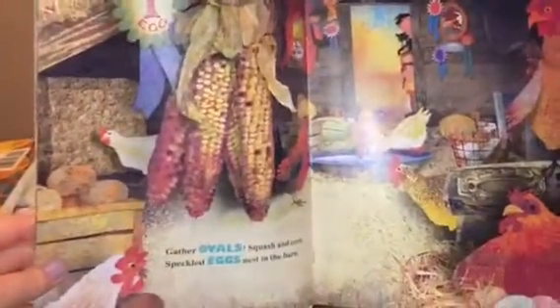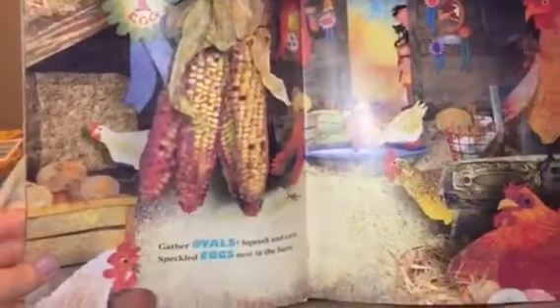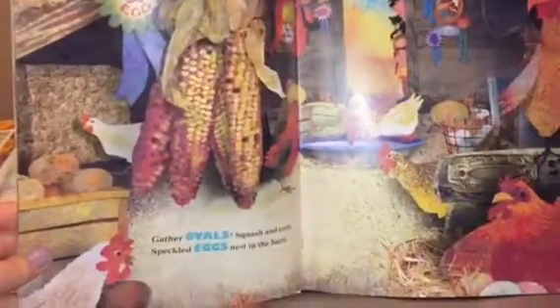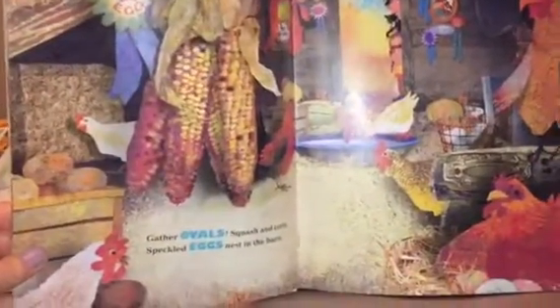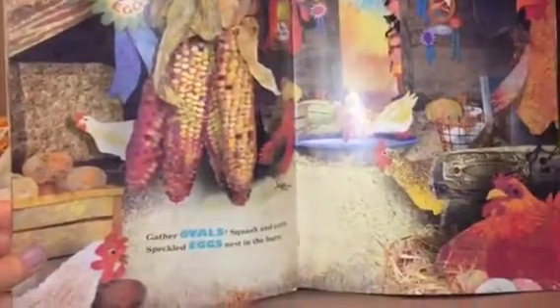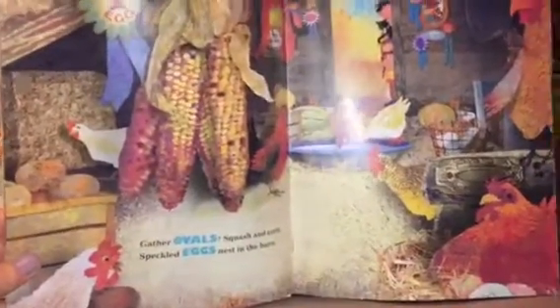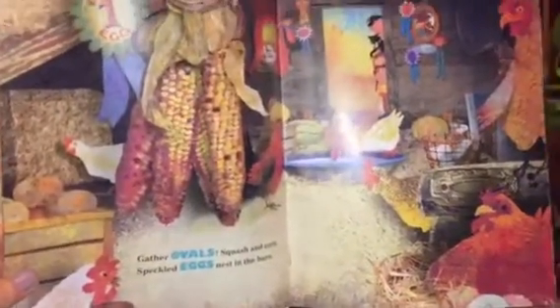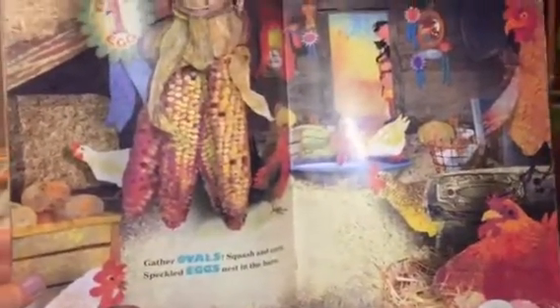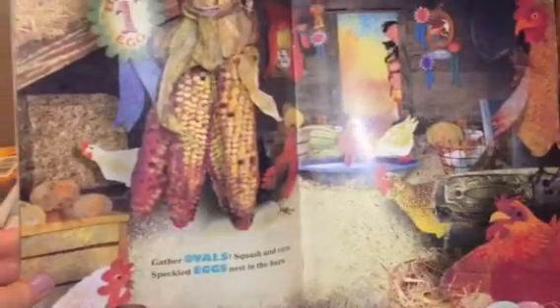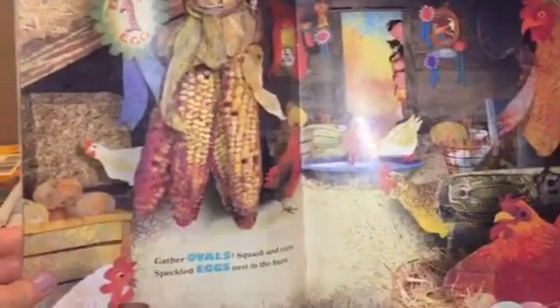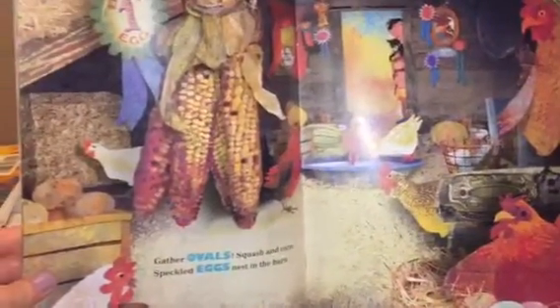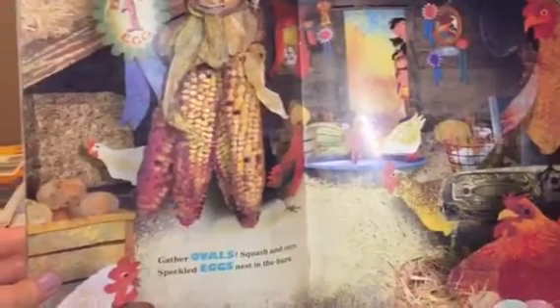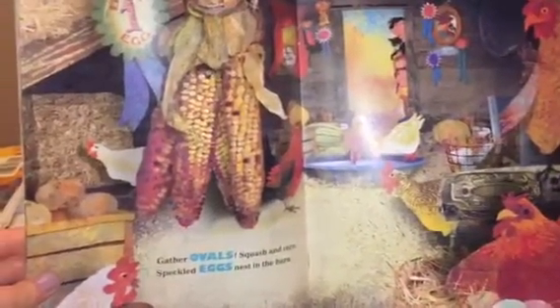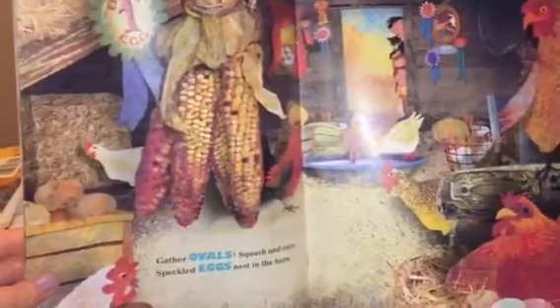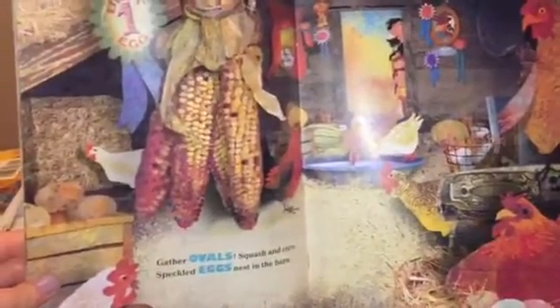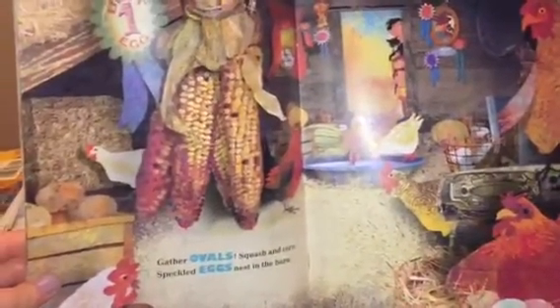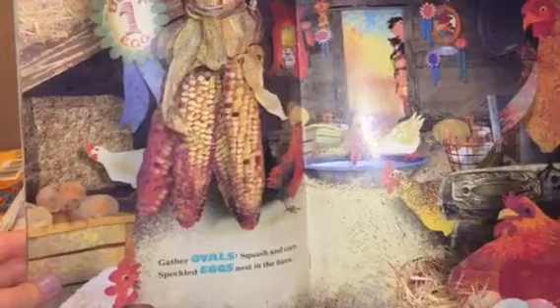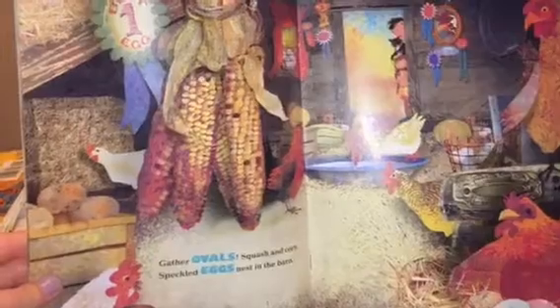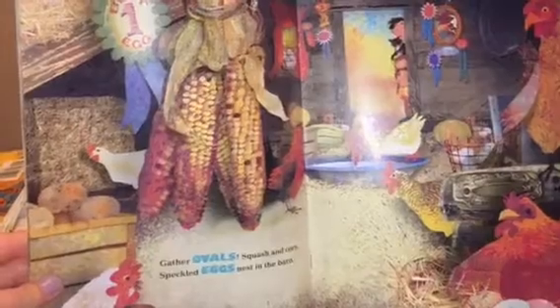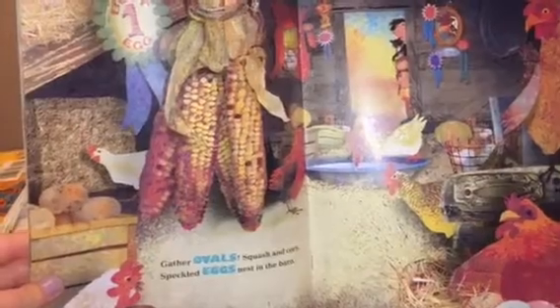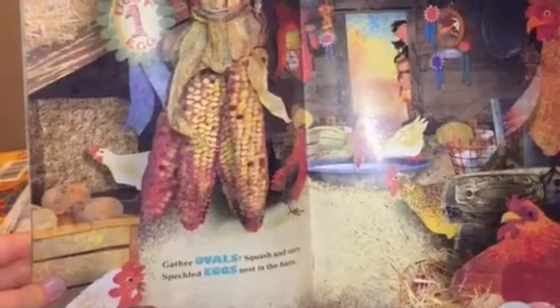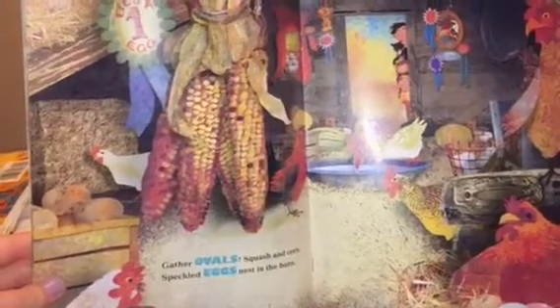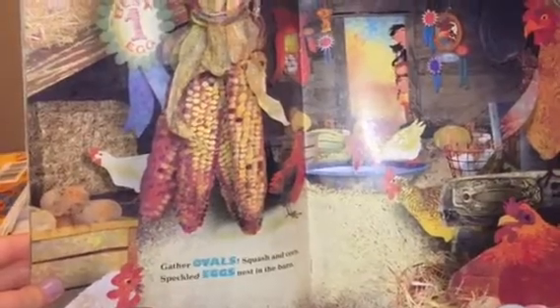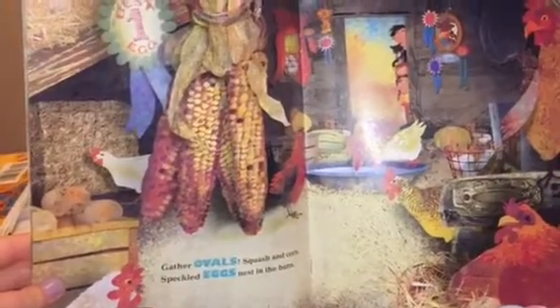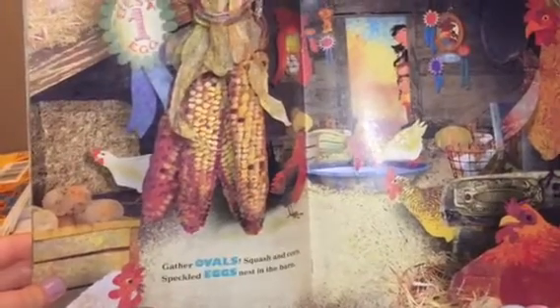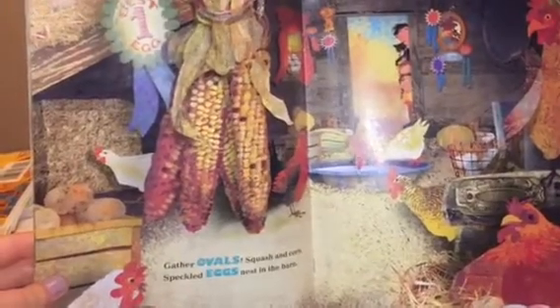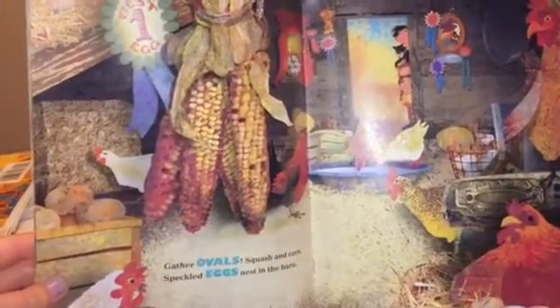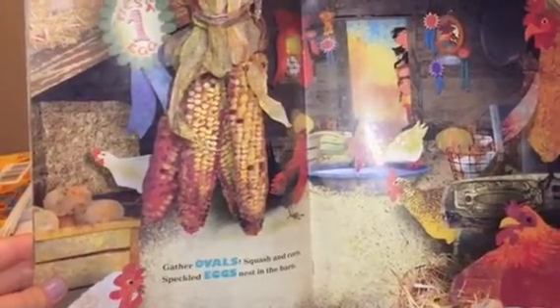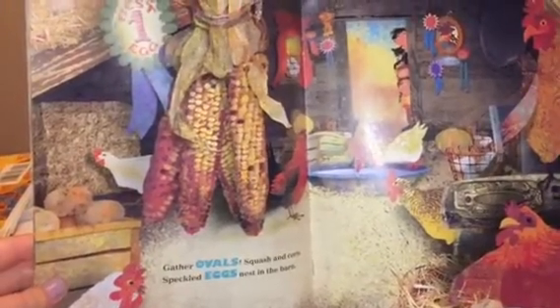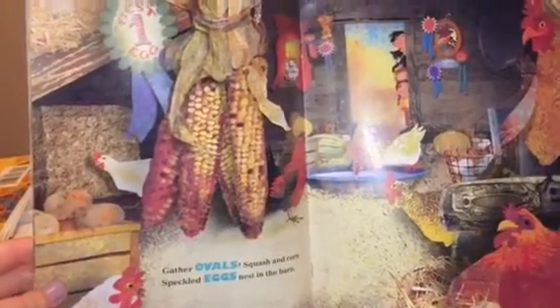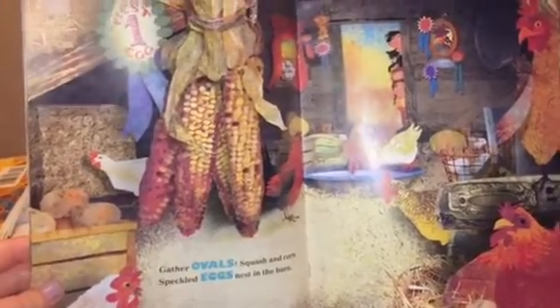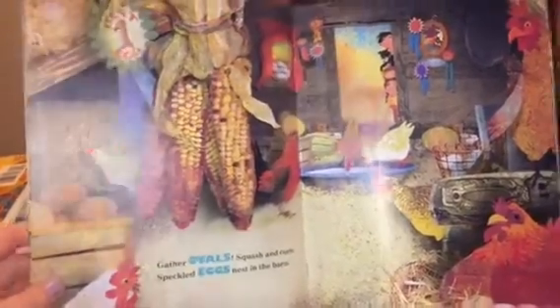Gather ovals — squash and corn. Speckled eggs nest in the barn.